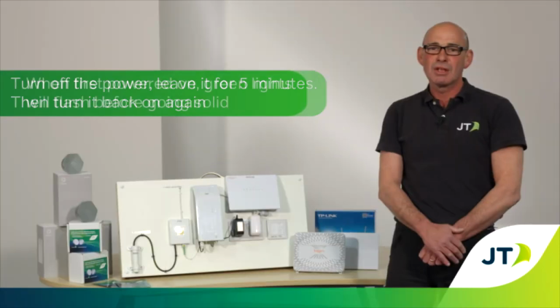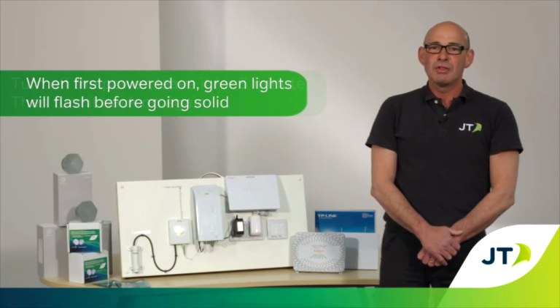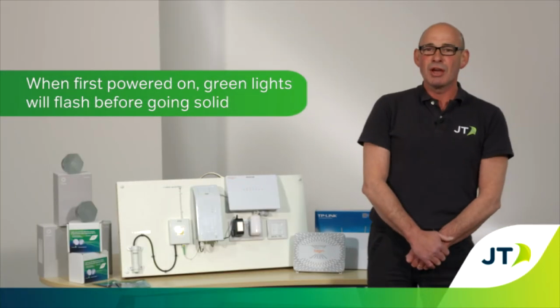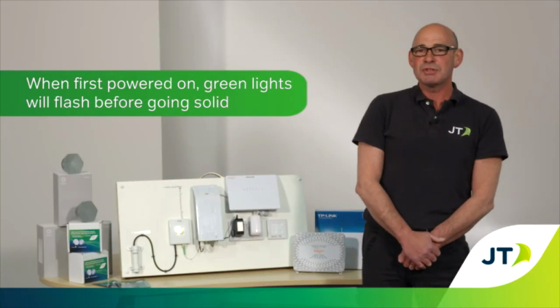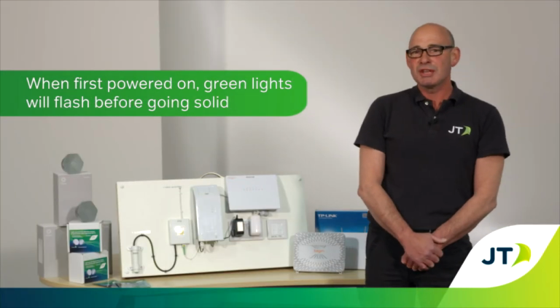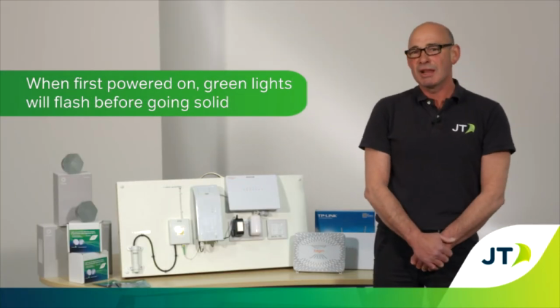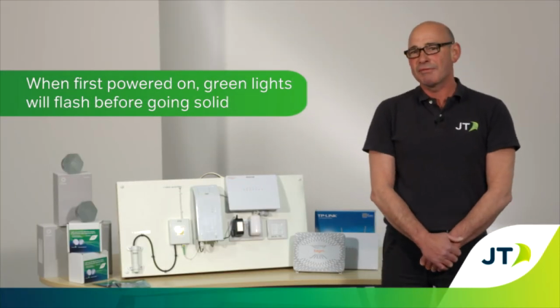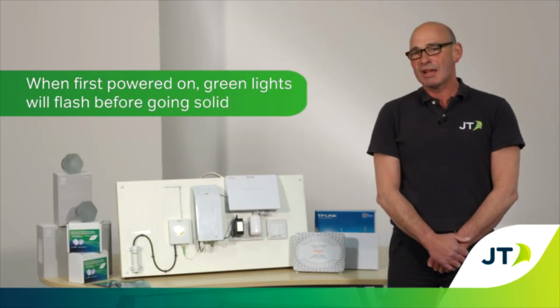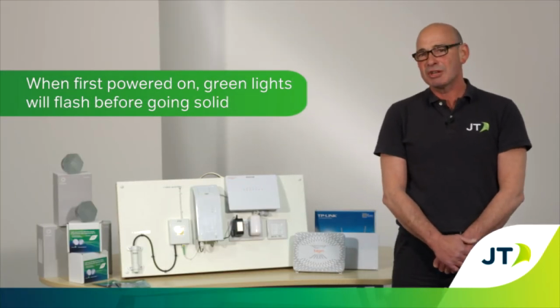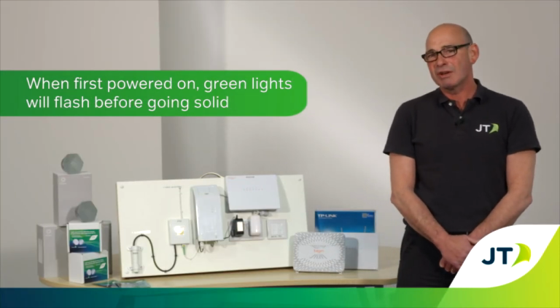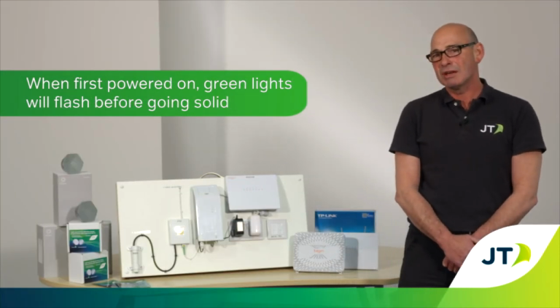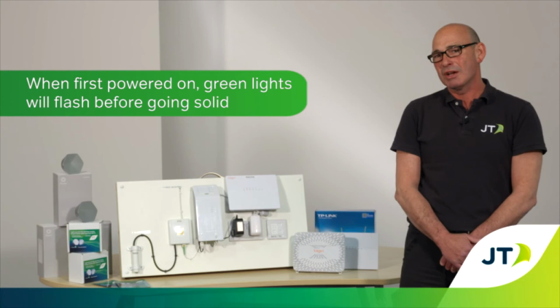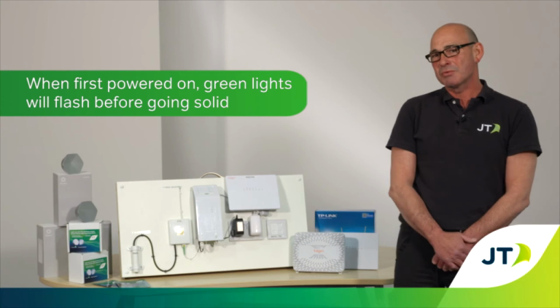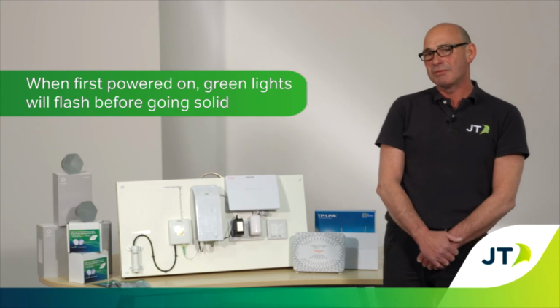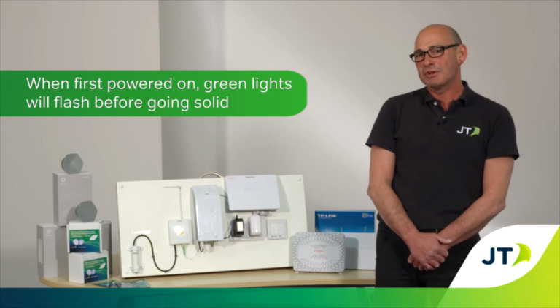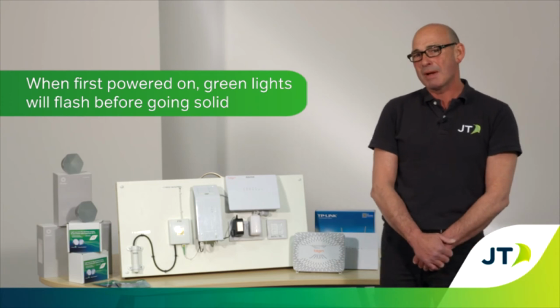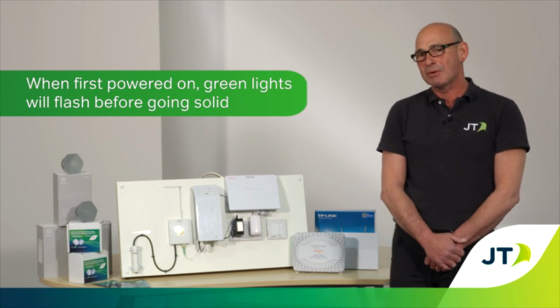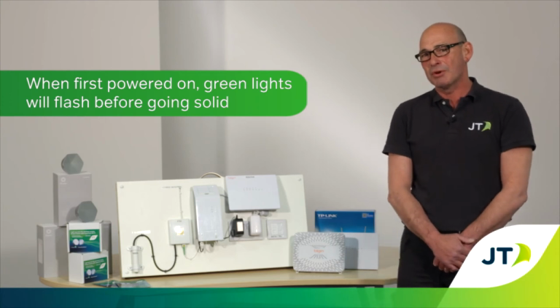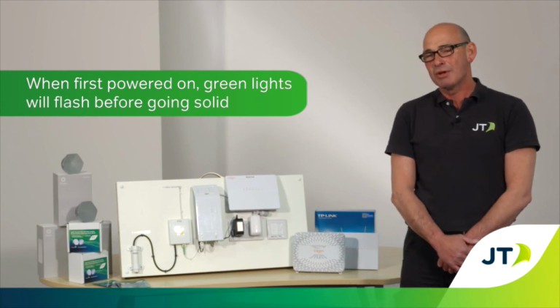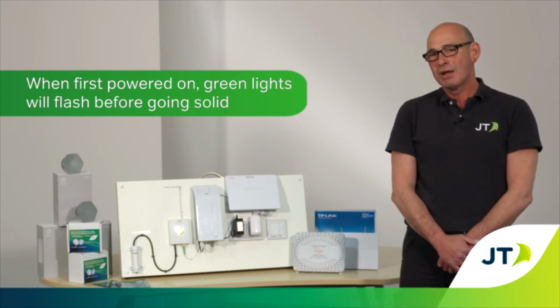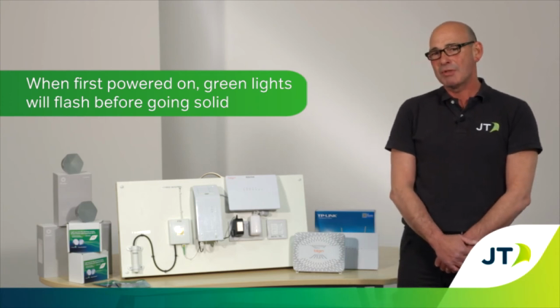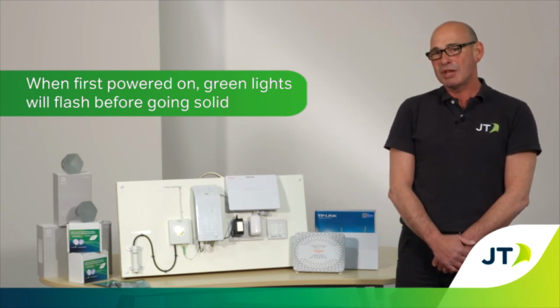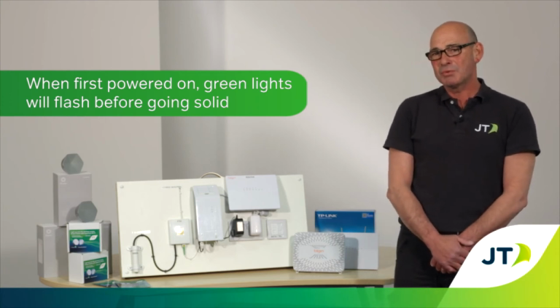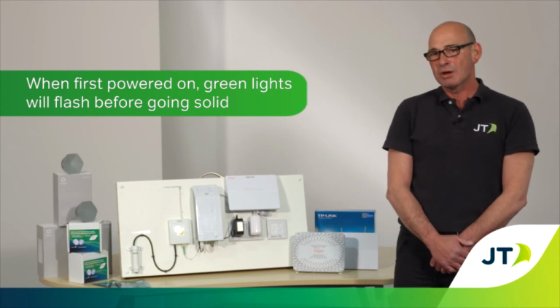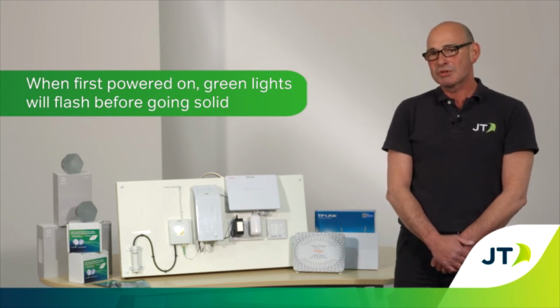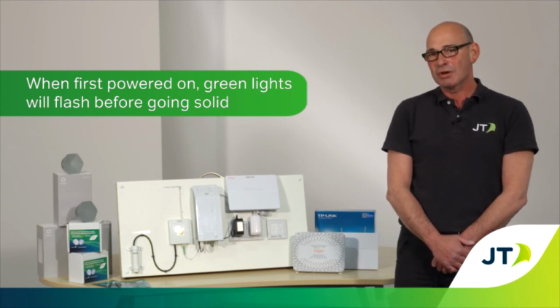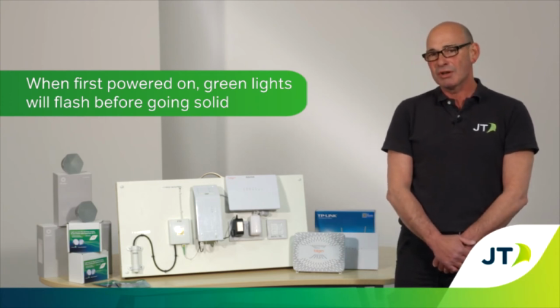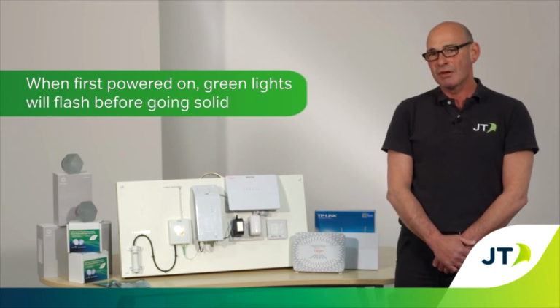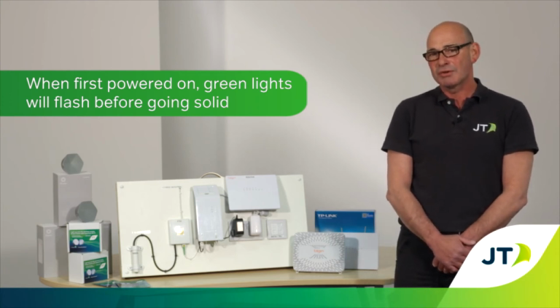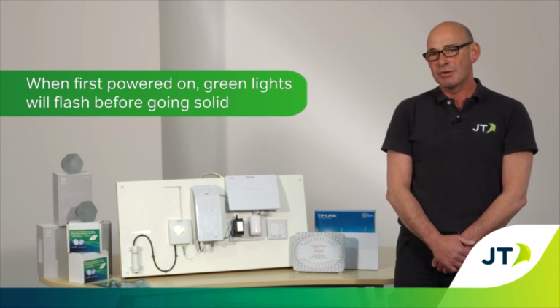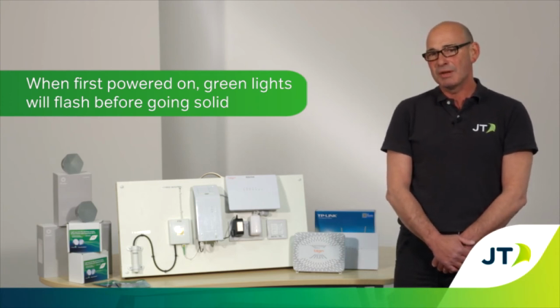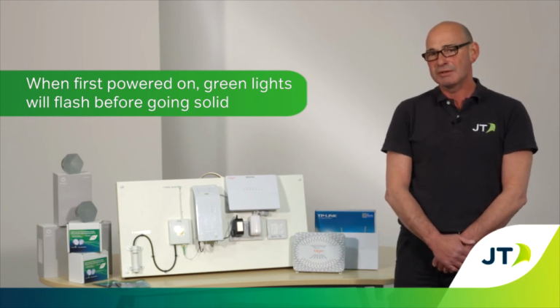The ONT will have flashing green lights when first powered on but these will go solid after a few minutes.